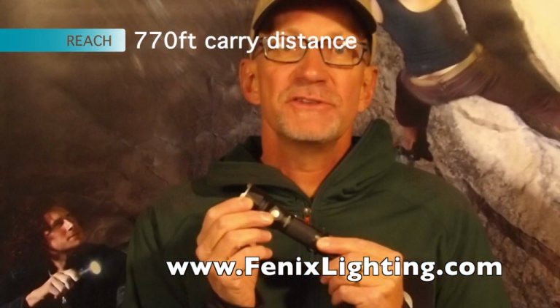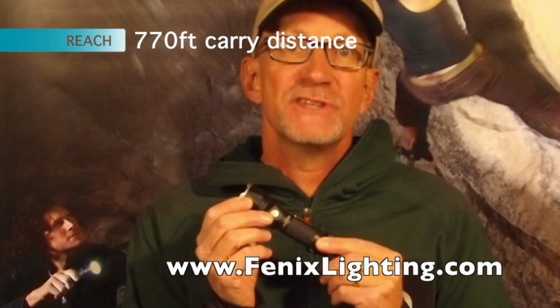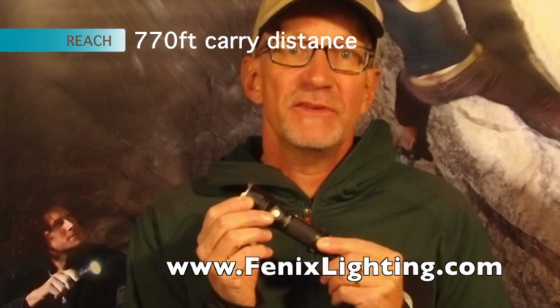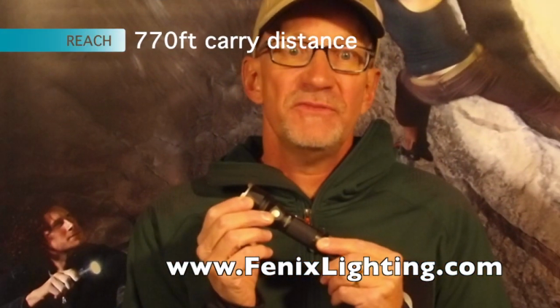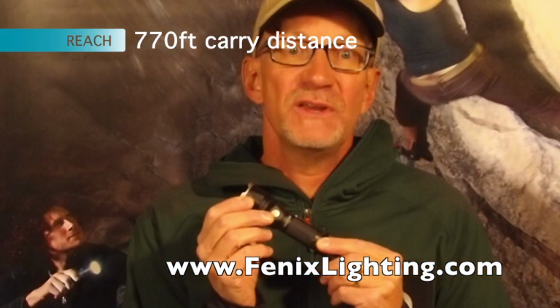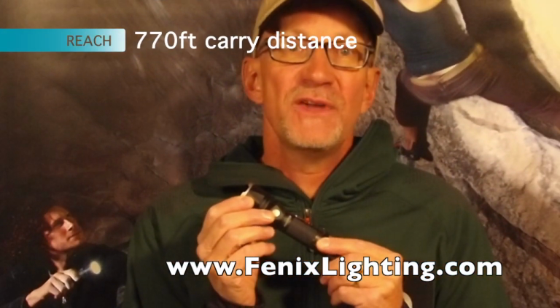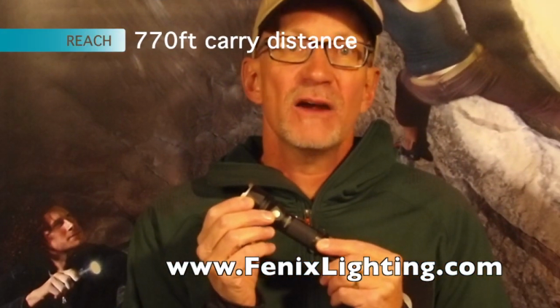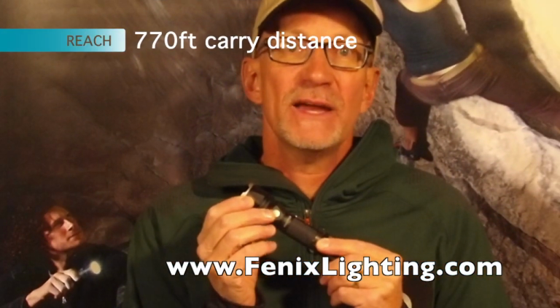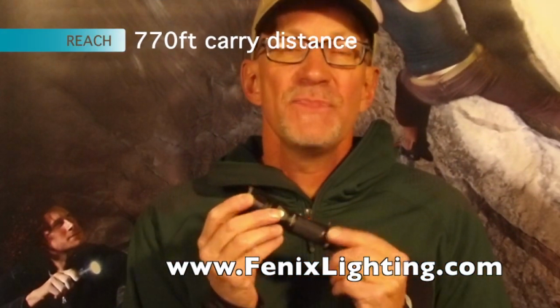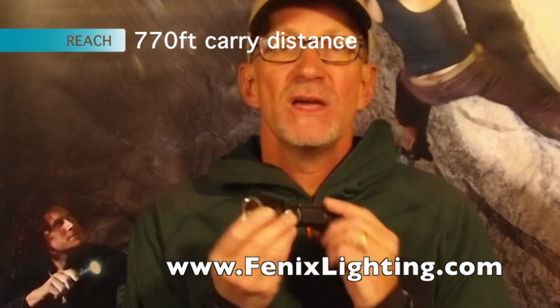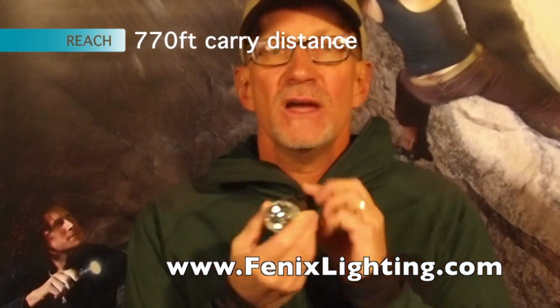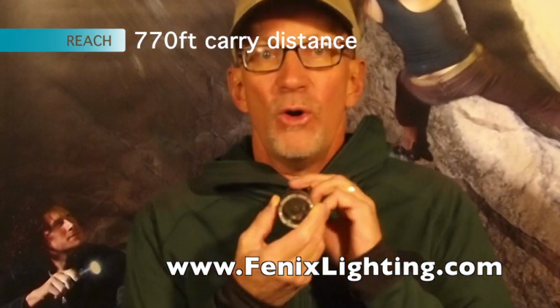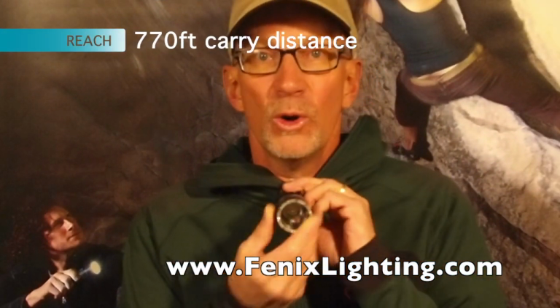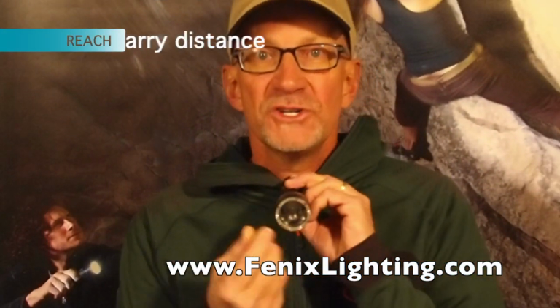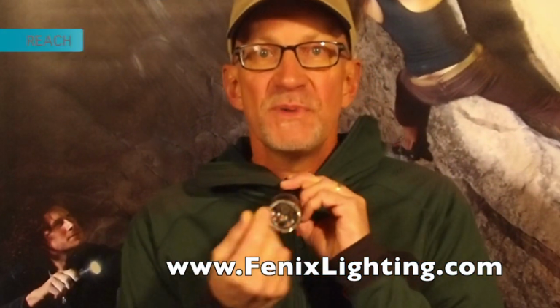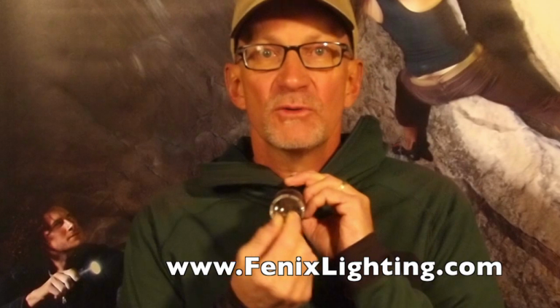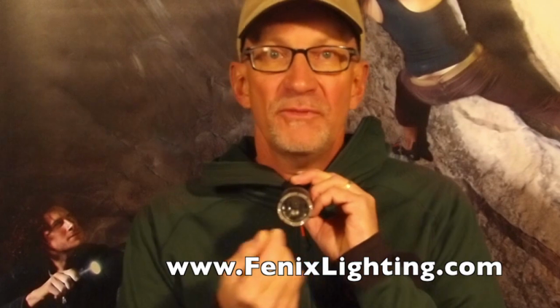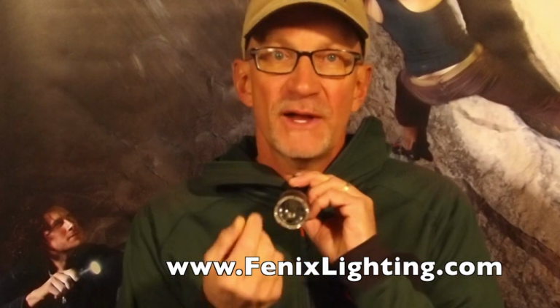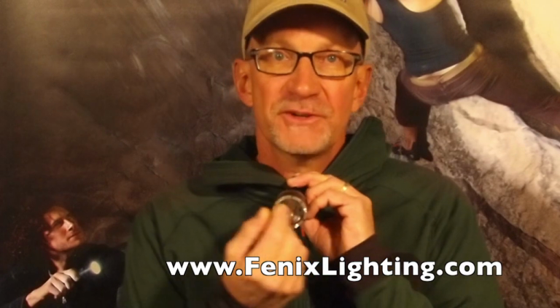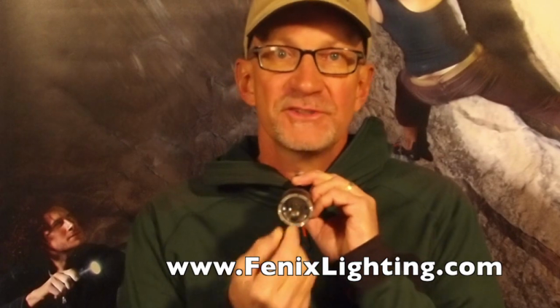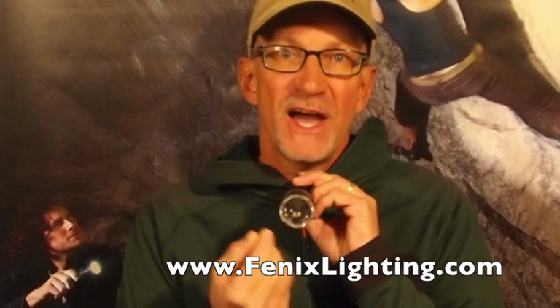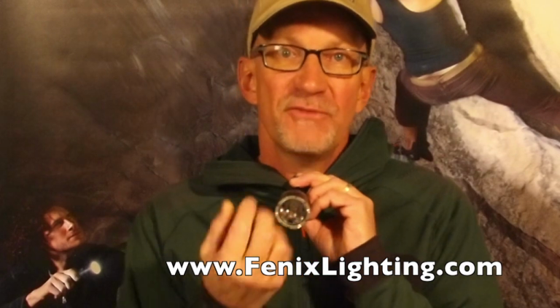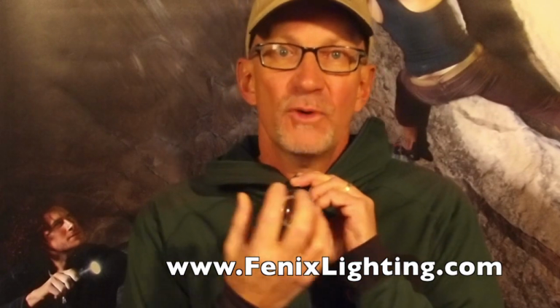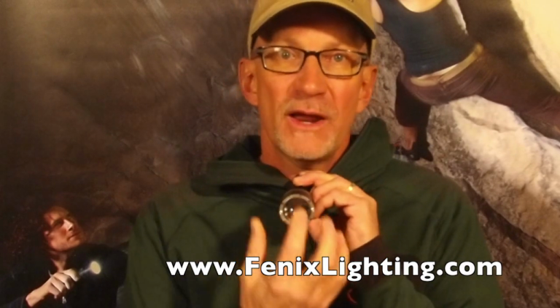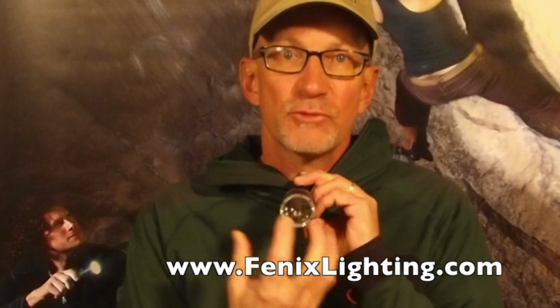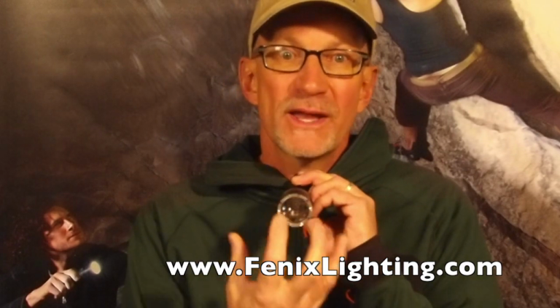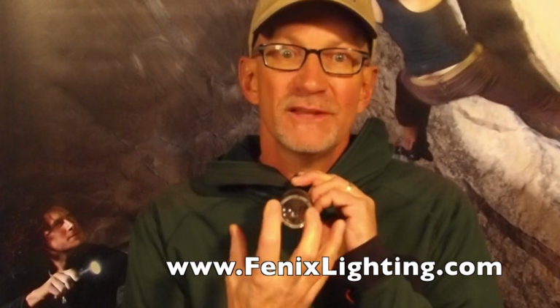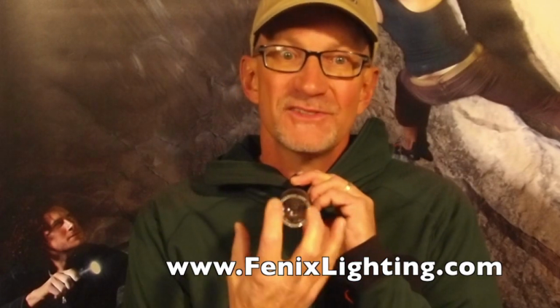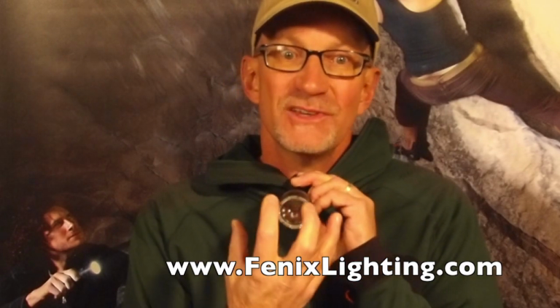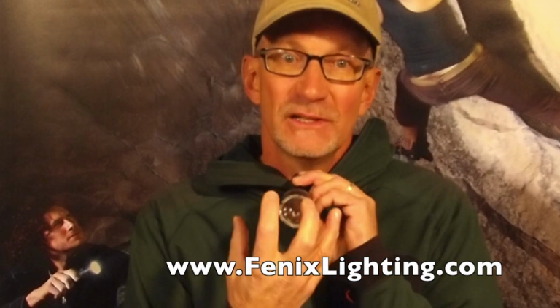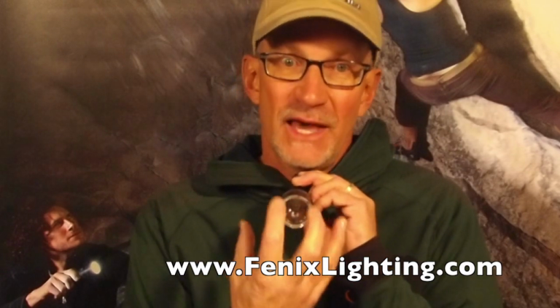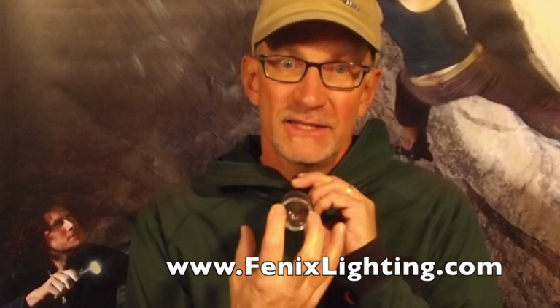770 feet of carry, with an orange peel reflector designed for a ringless beam.